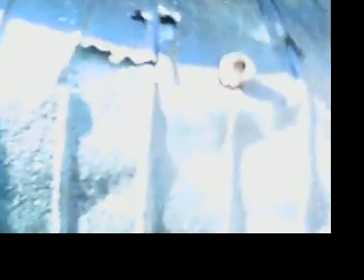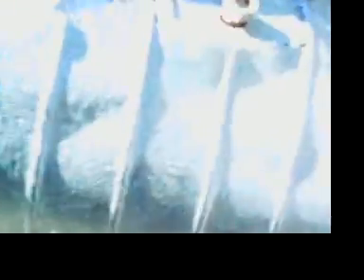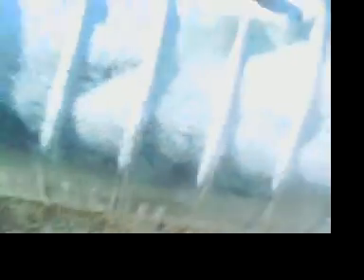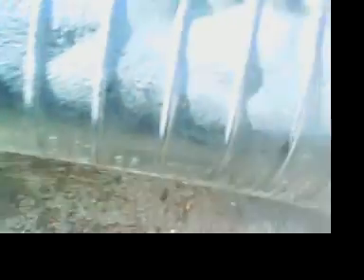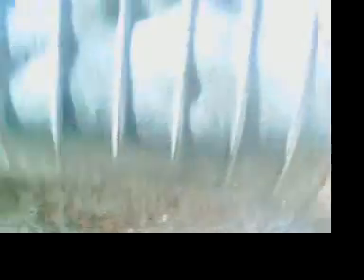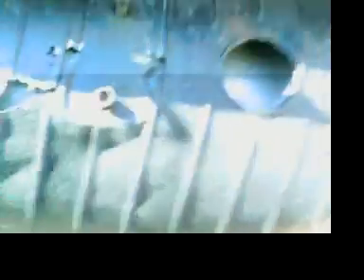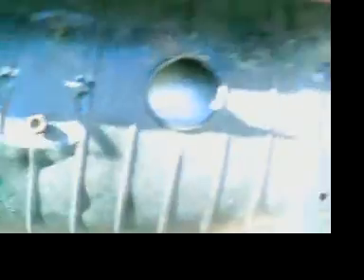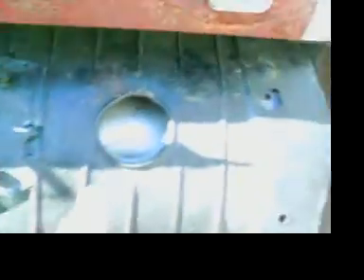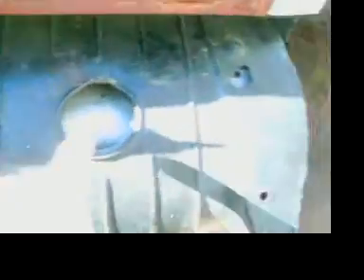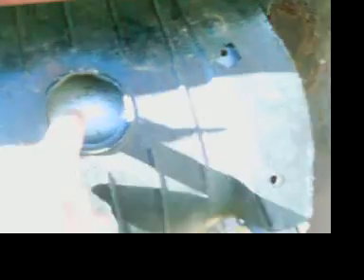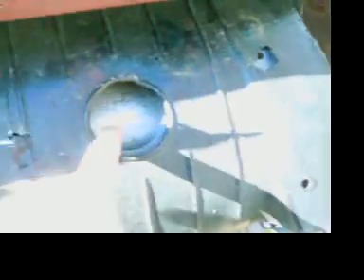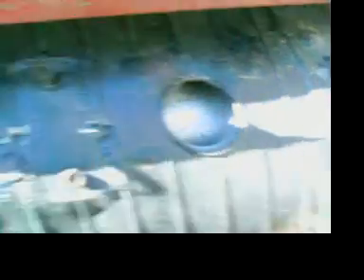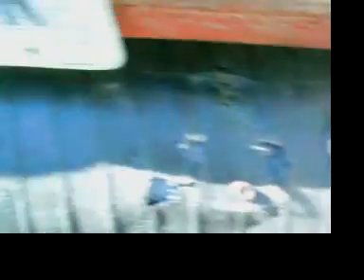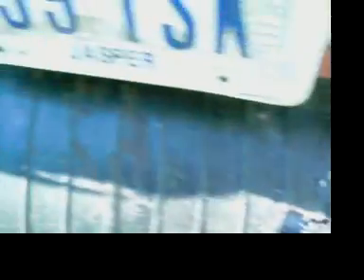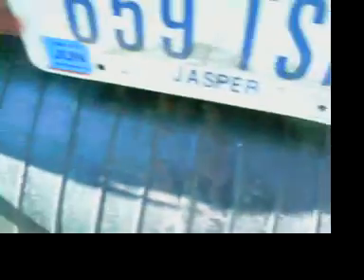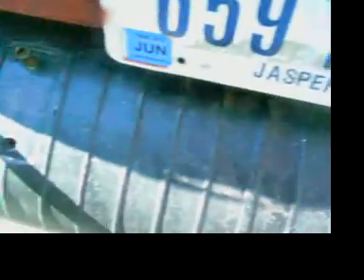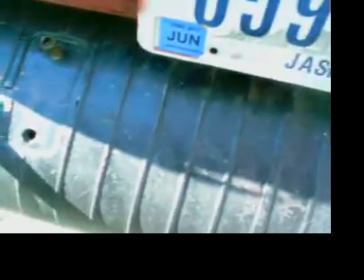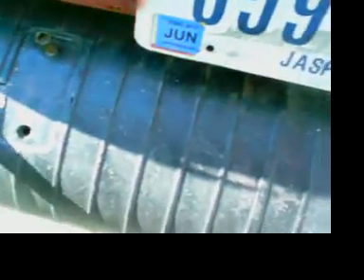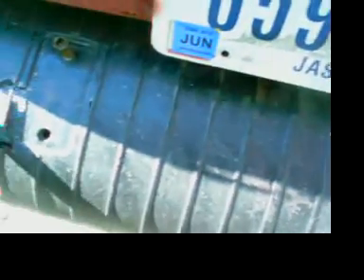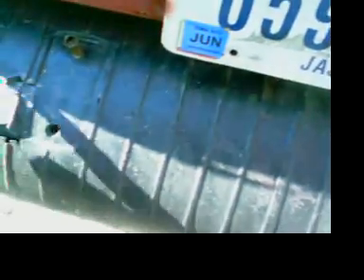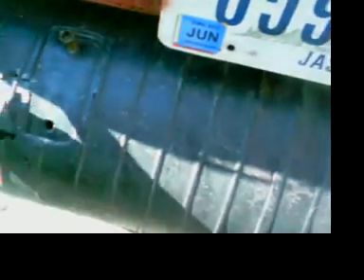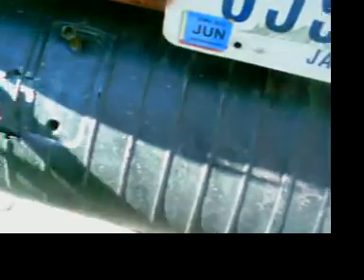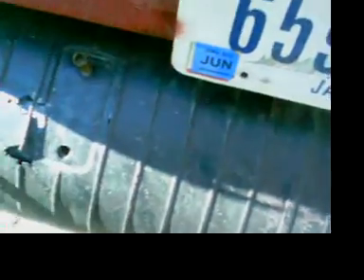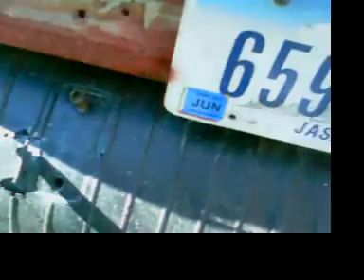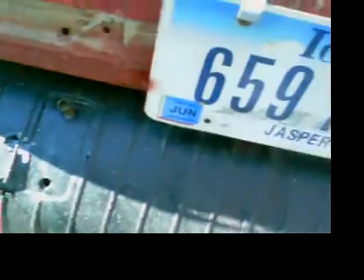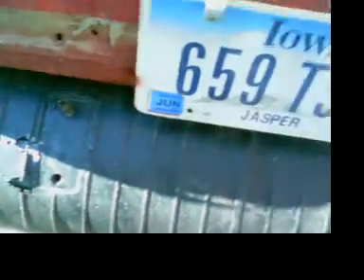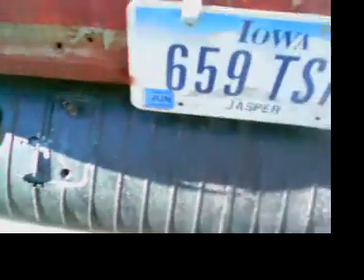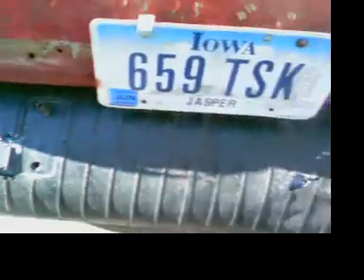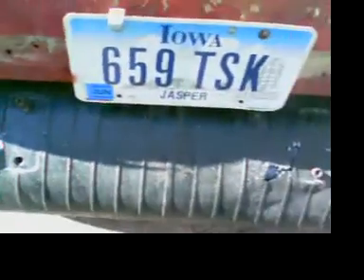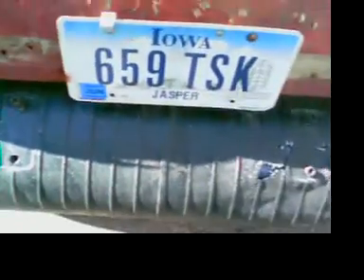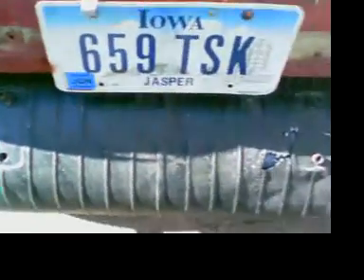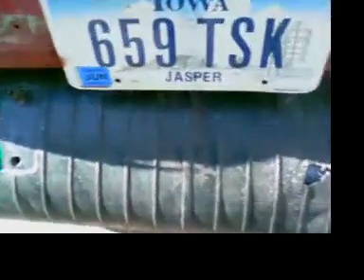This is a Pontiac gas tank, and this is a Chevy gas tank. I had to cut a hole — not too bad.